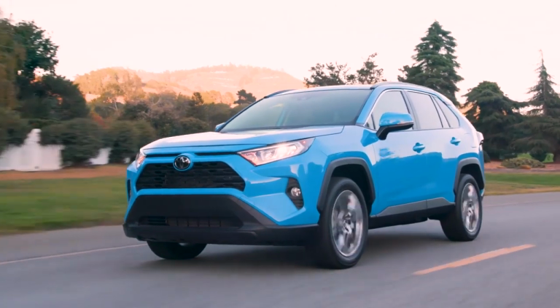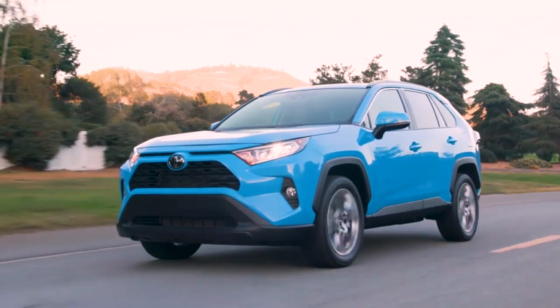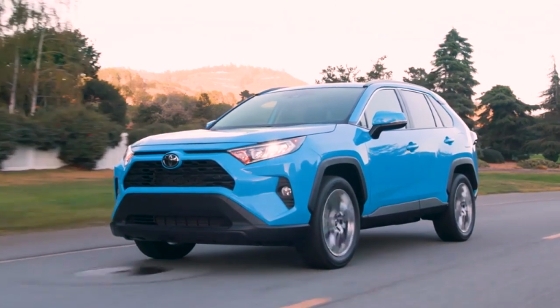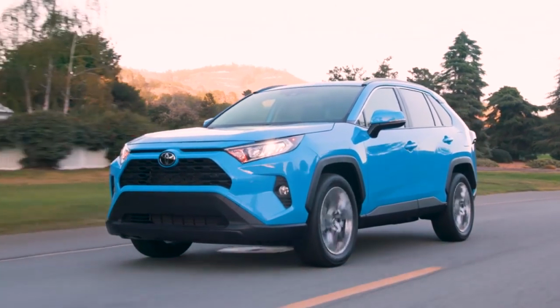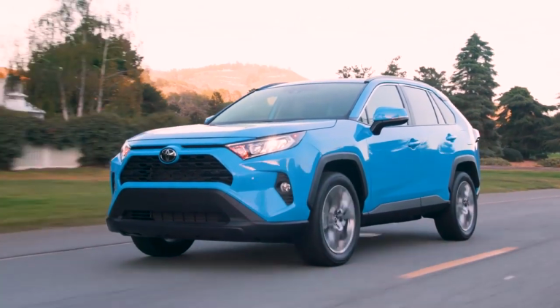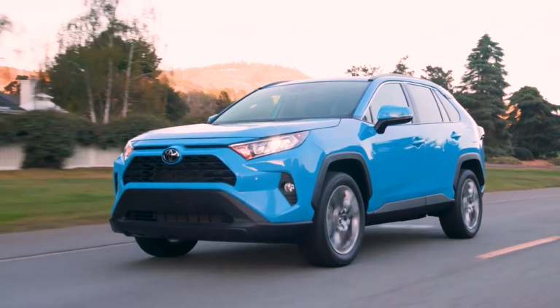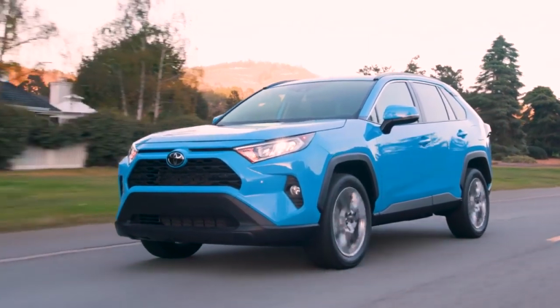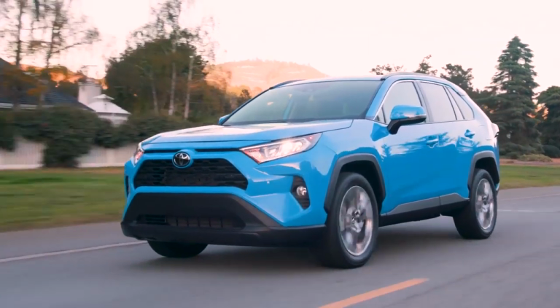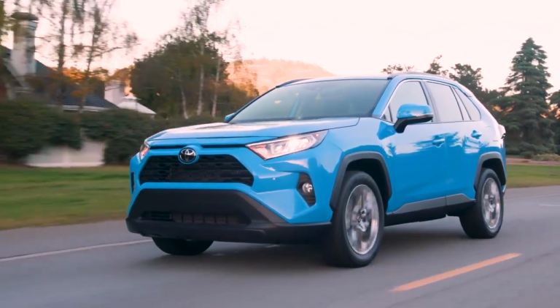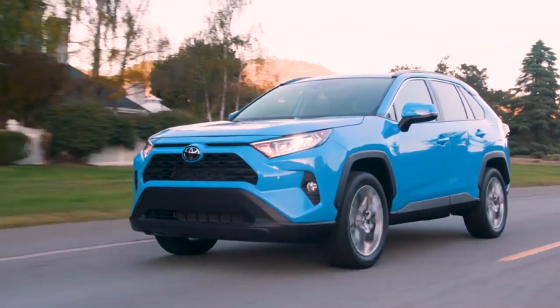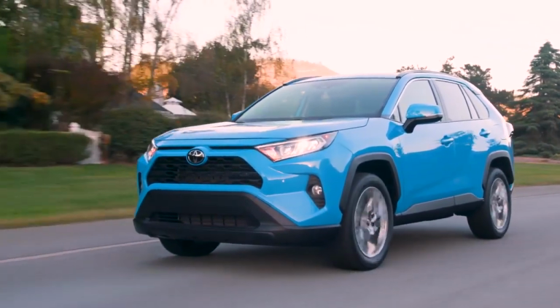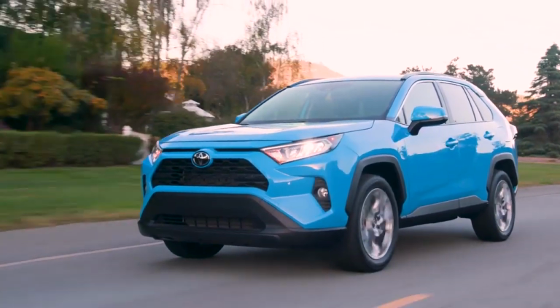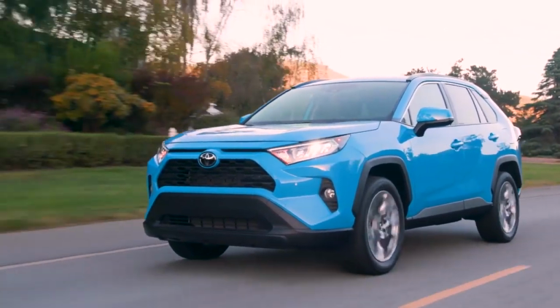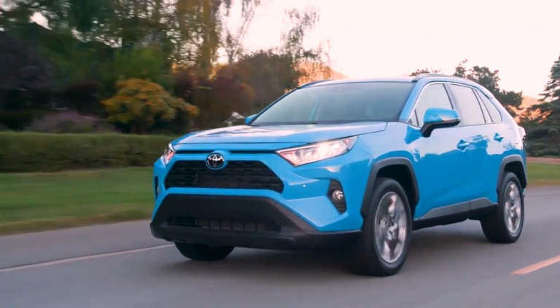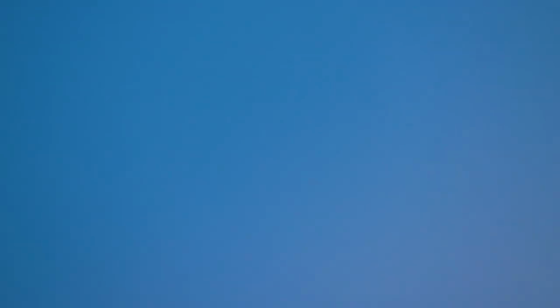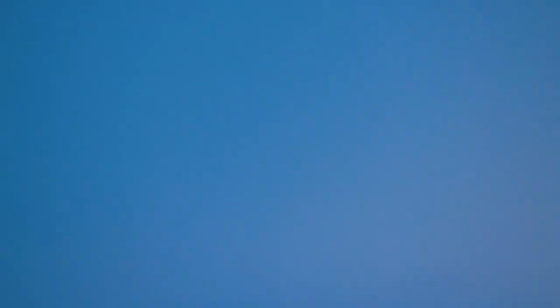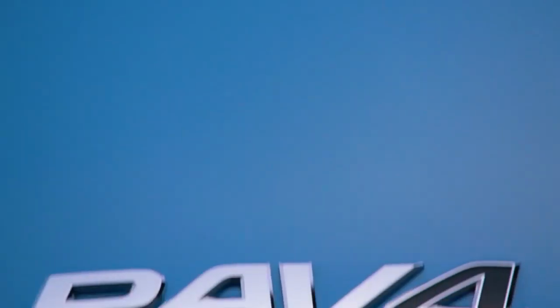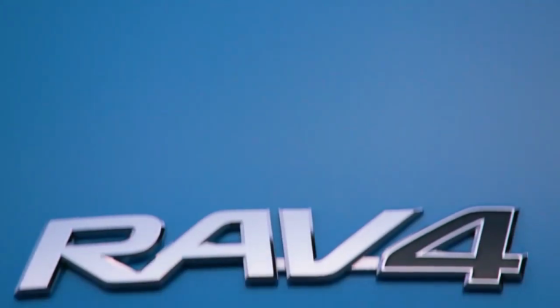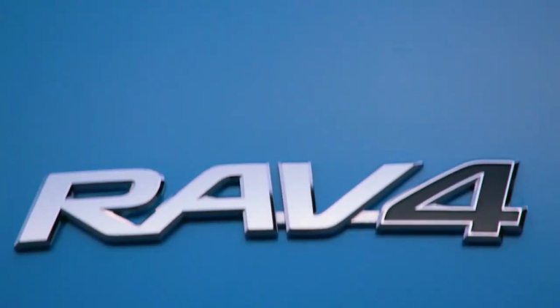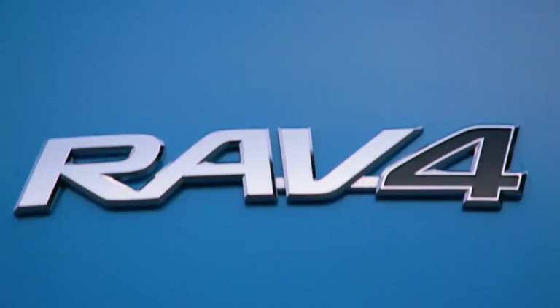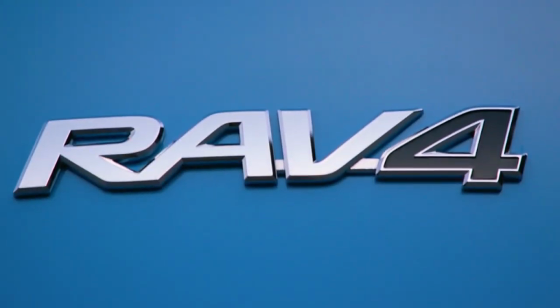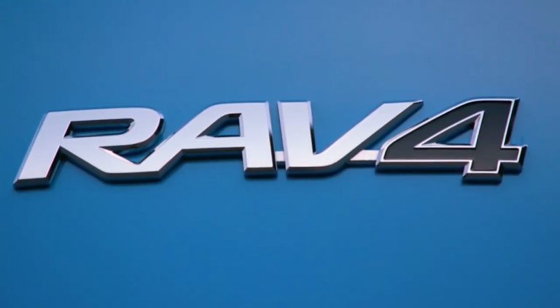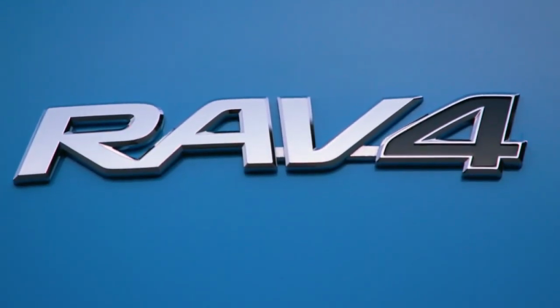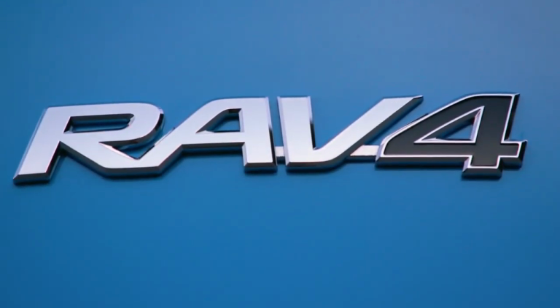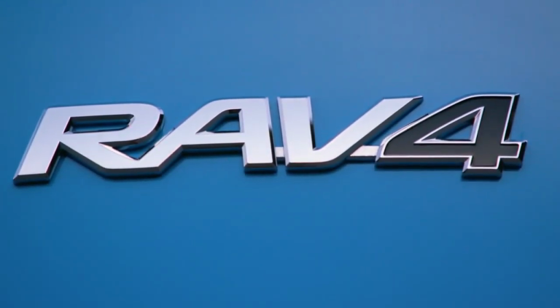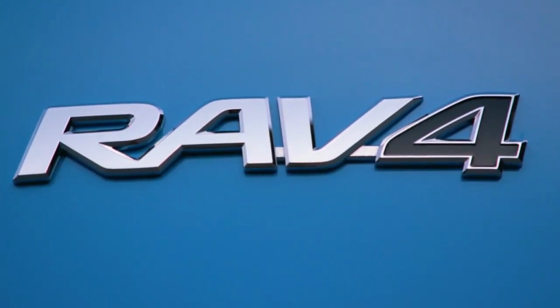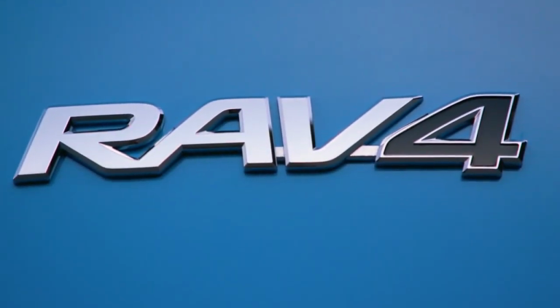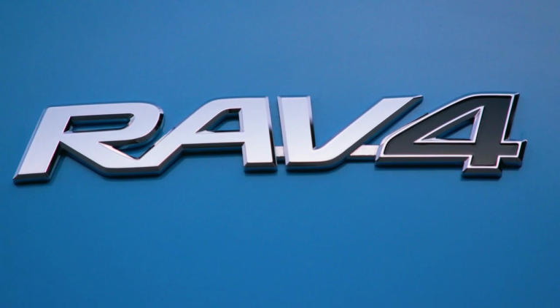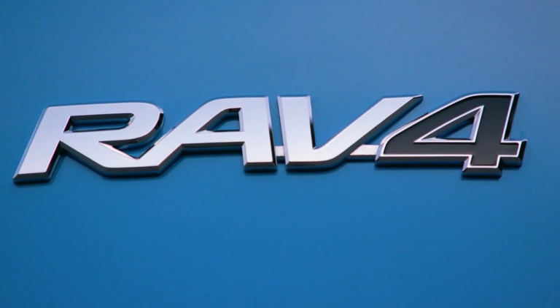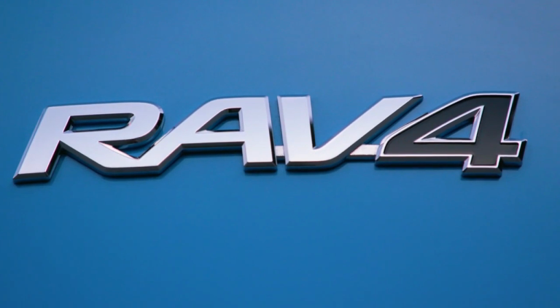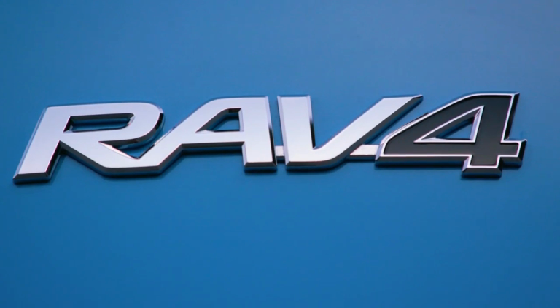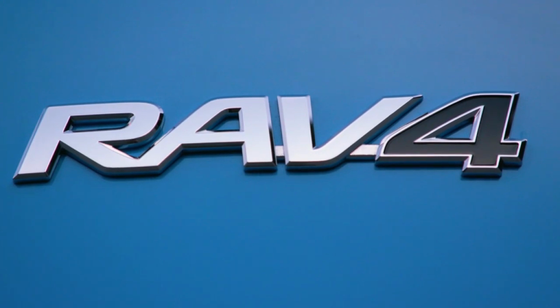For more information, stop by today and get behind the wheel of the Toyota RAV4.